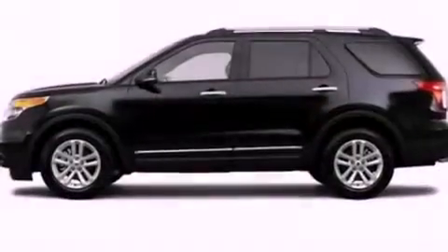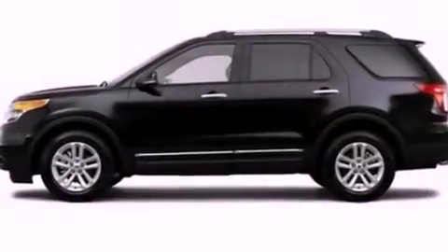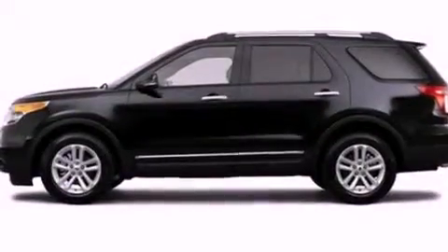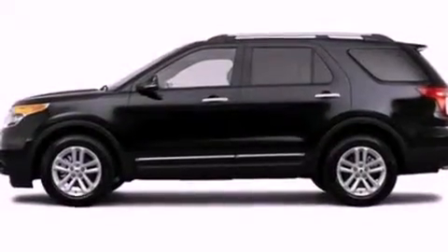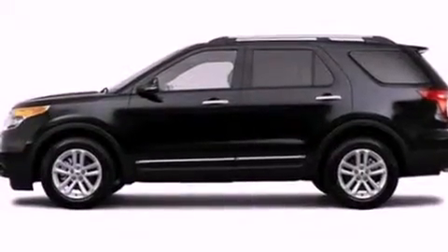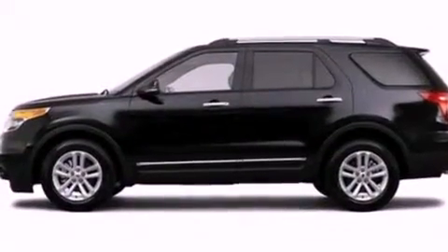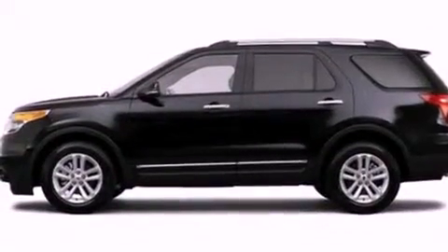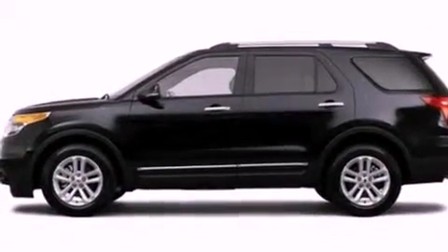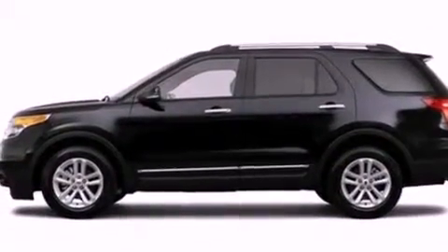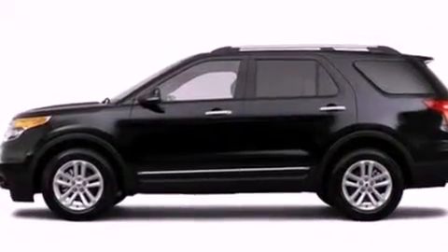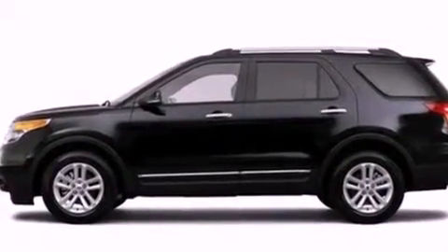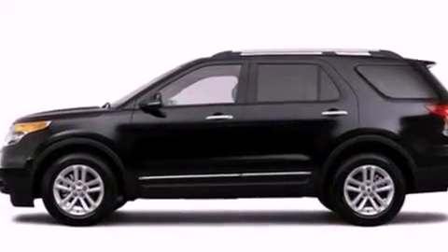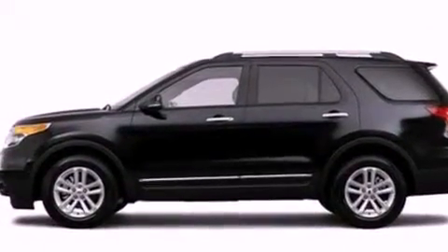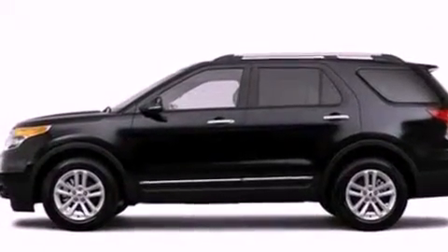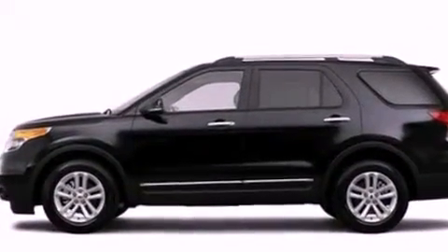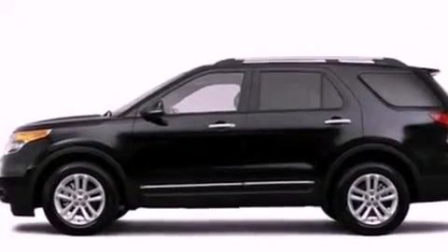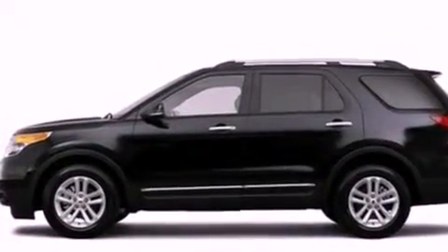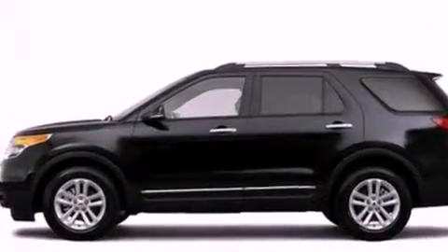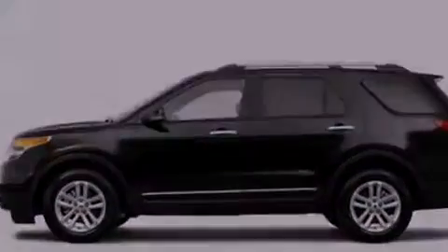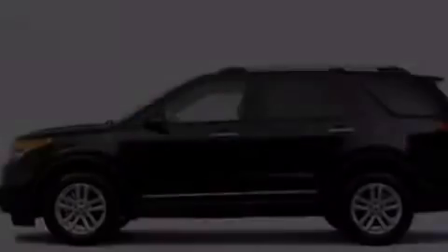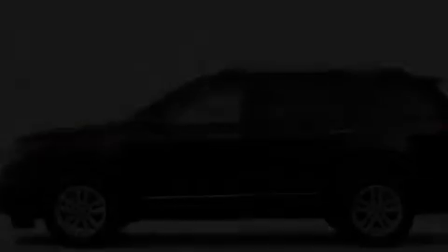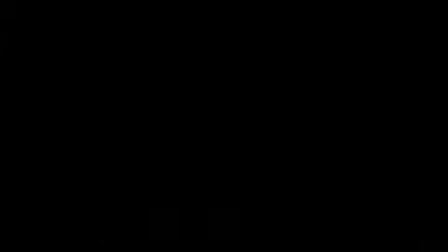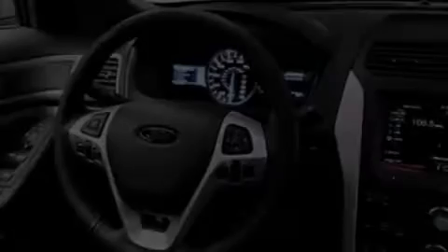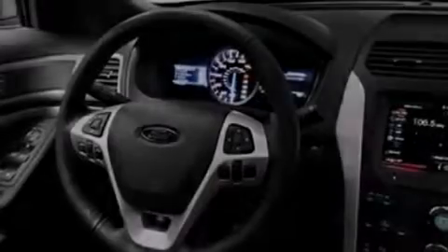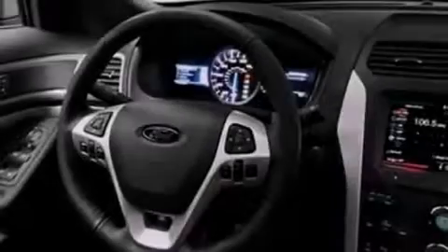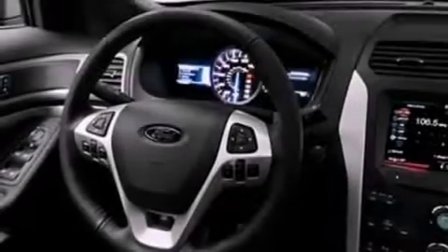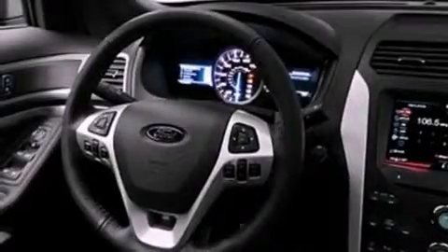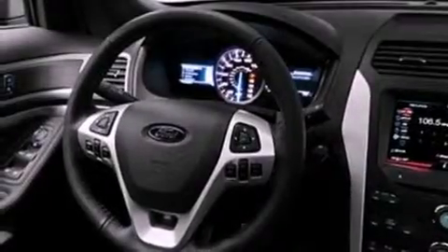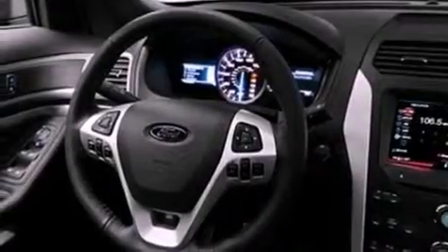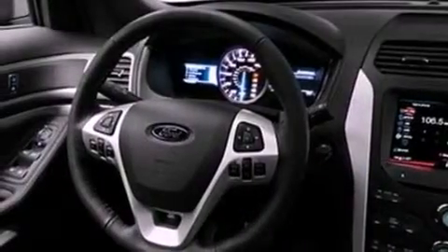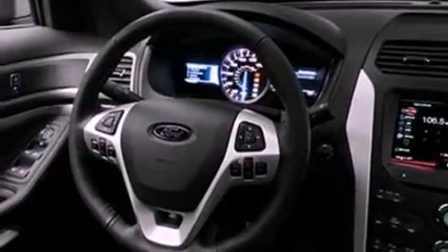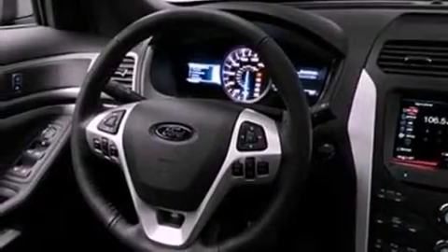Additional features include a rear spoiler, a security system, an anti-lock braking system, front and rear reading lights, and roof rails.